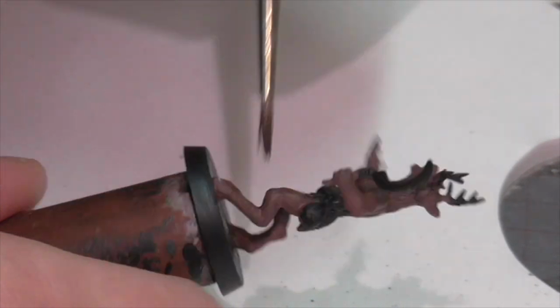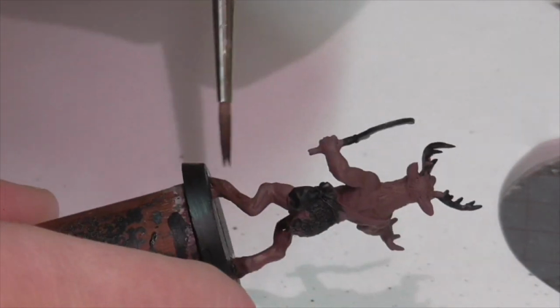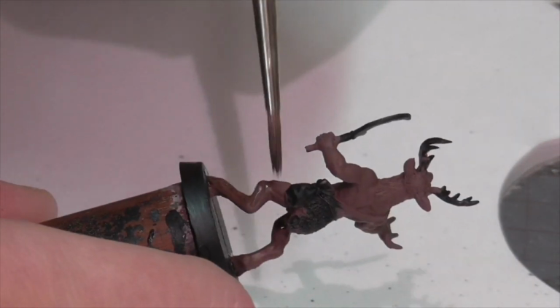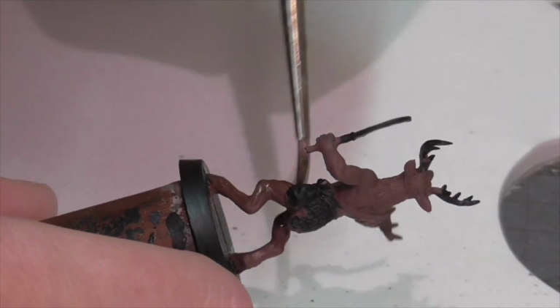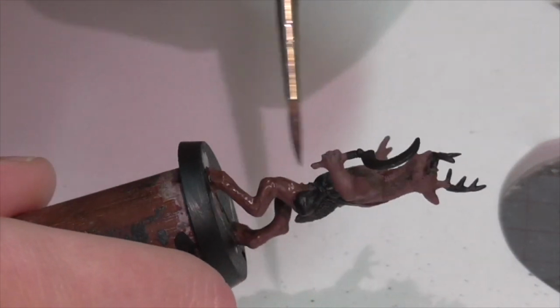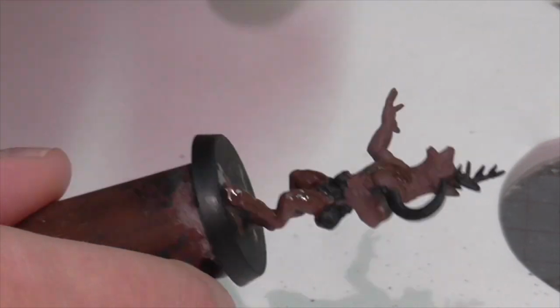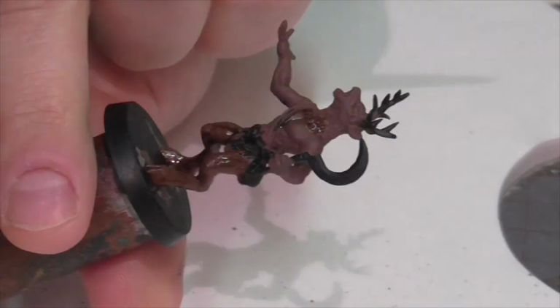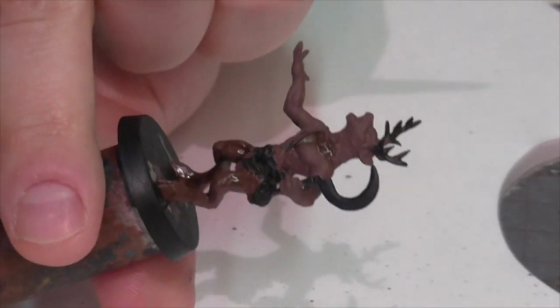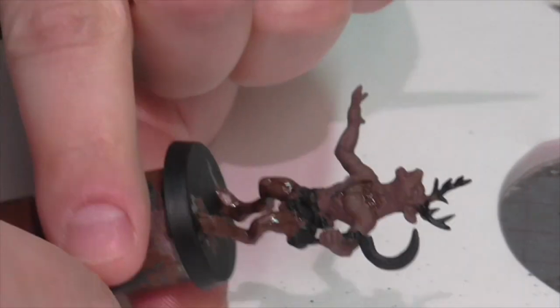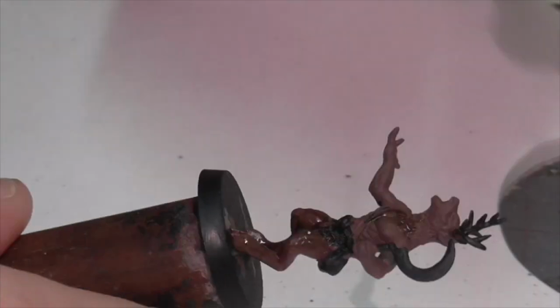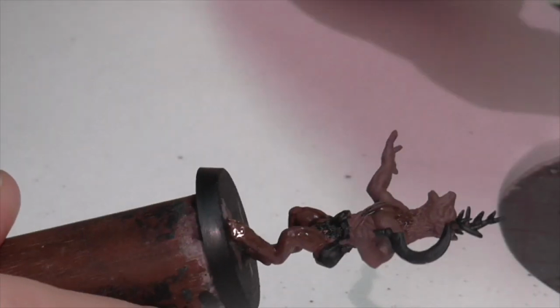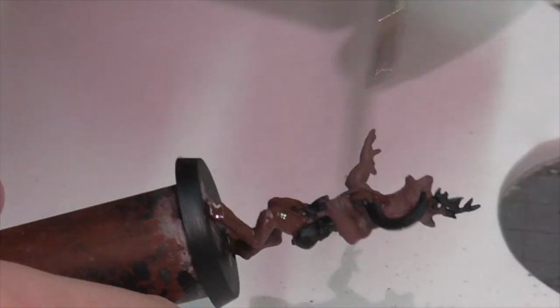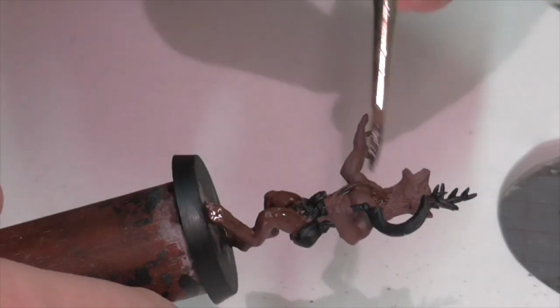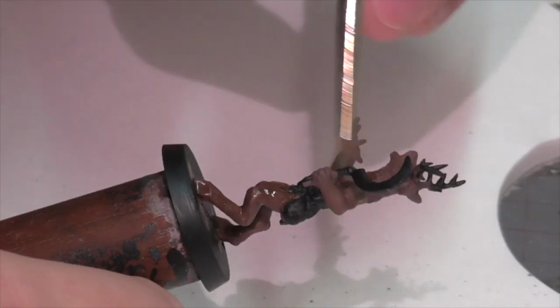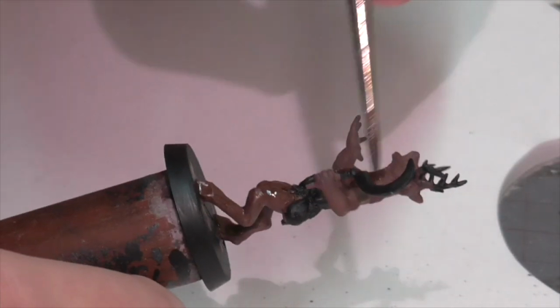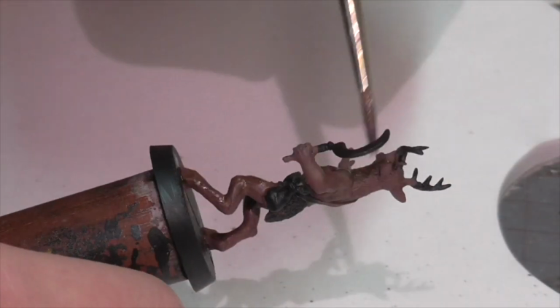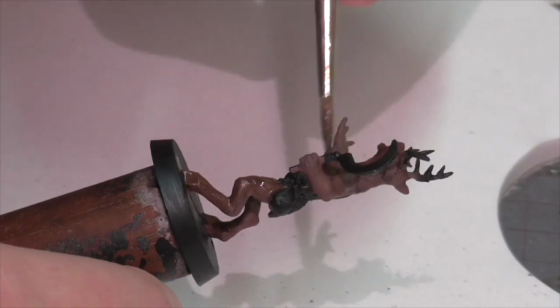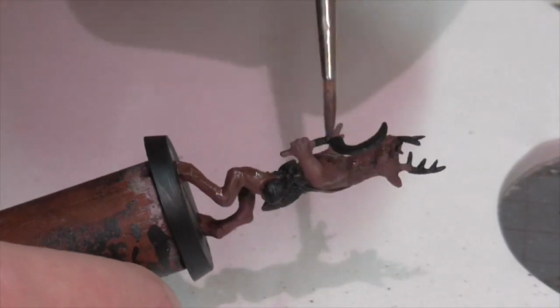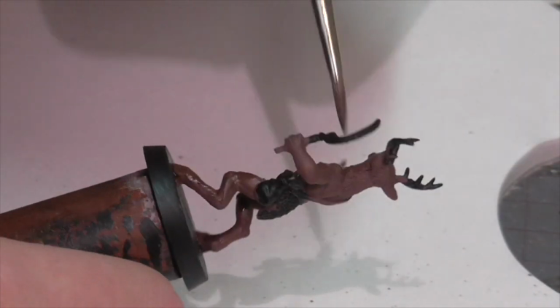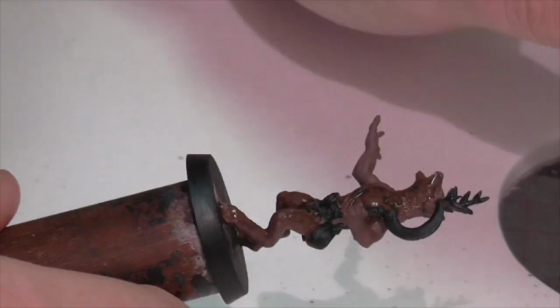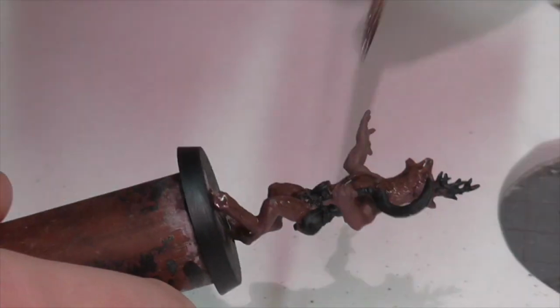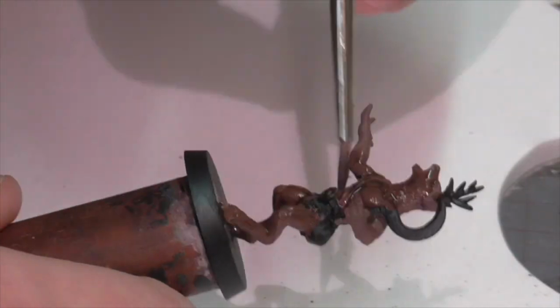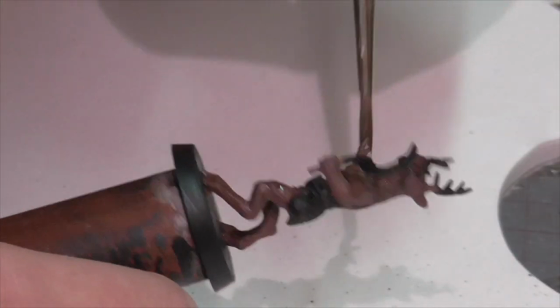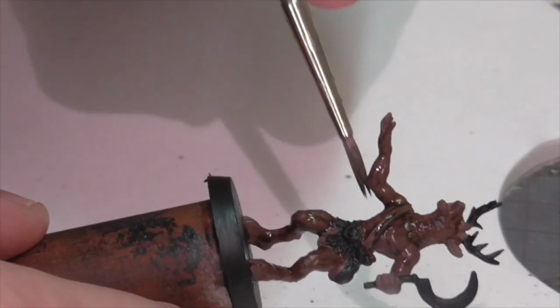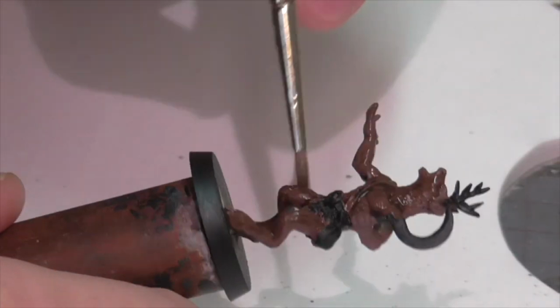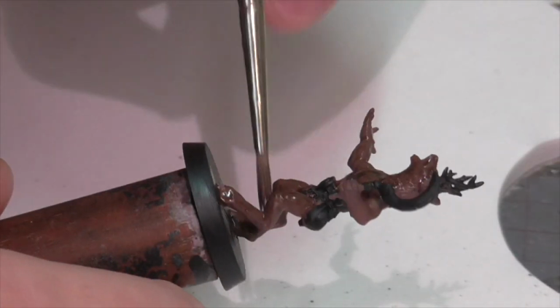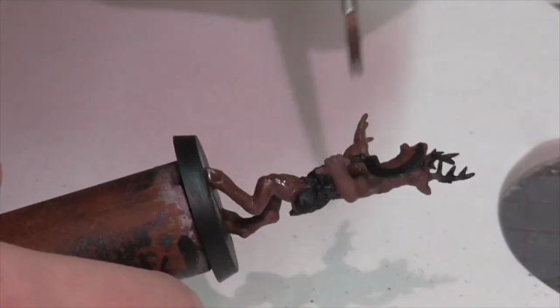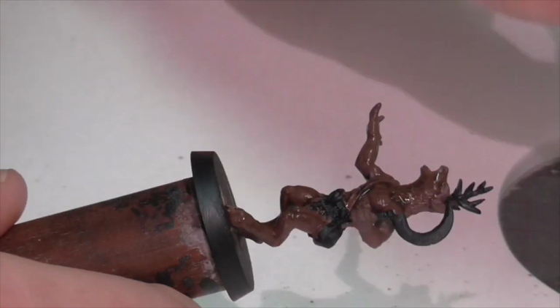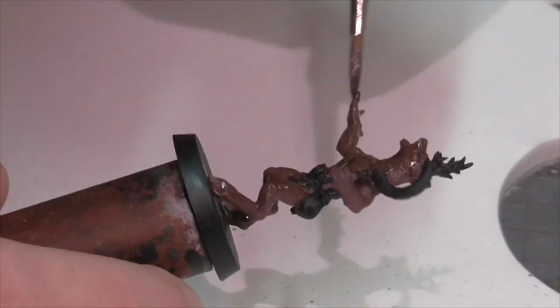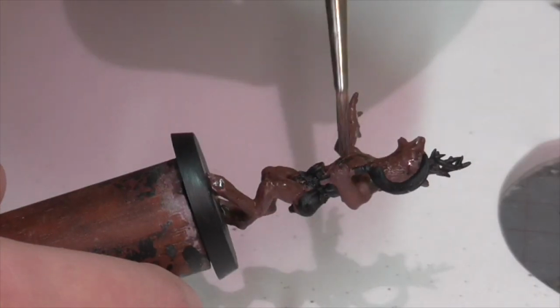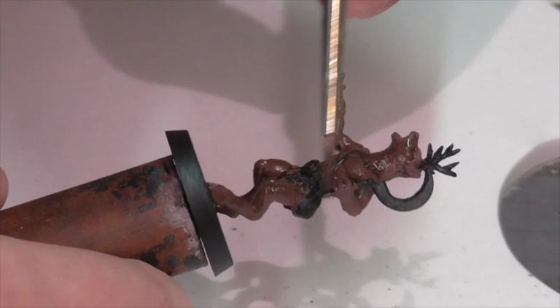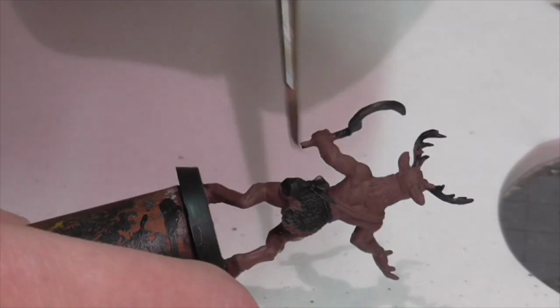Next I'm going to apply a really heavy Agrax Earthshade wash to the entire figure.